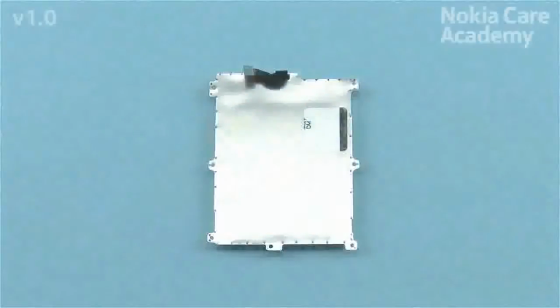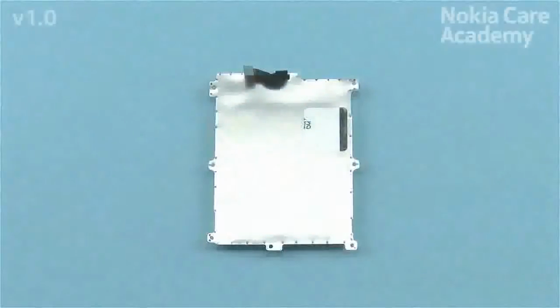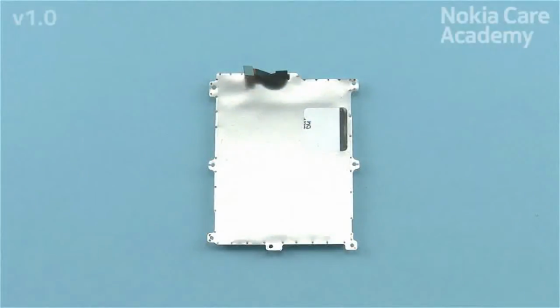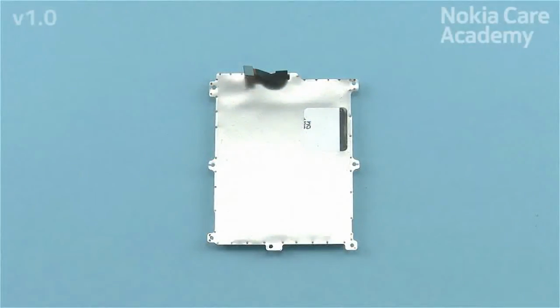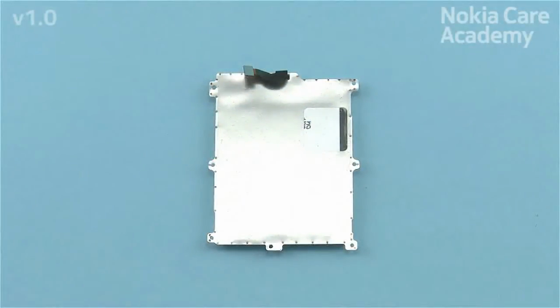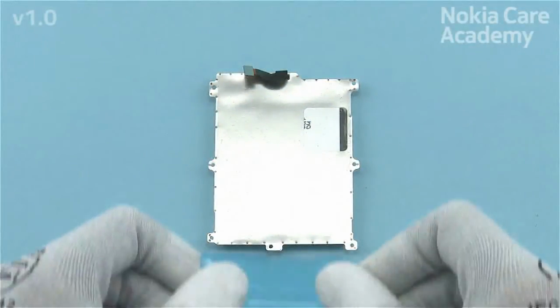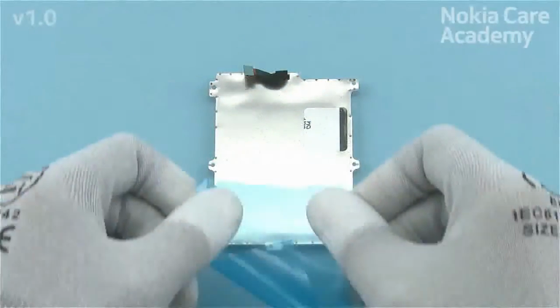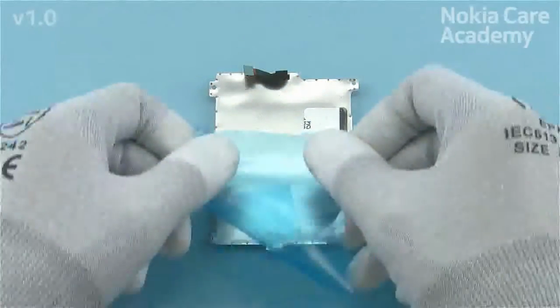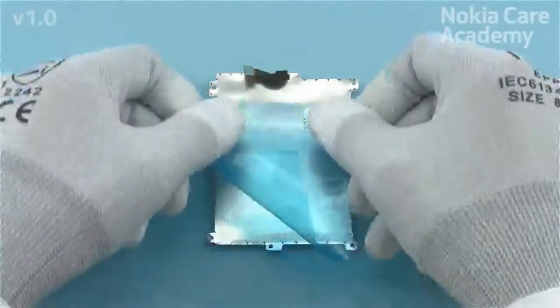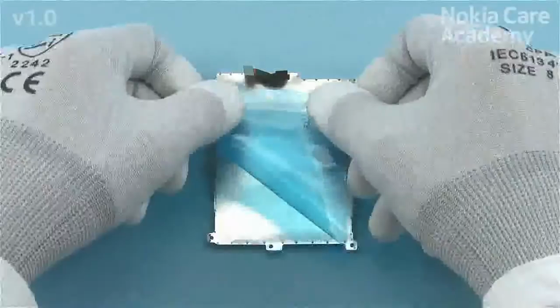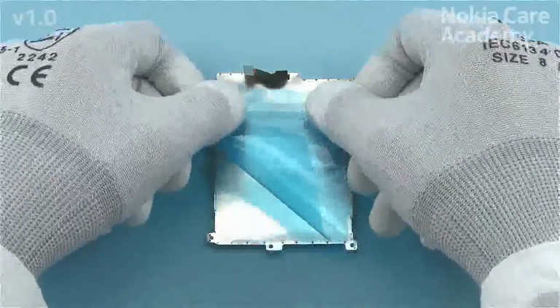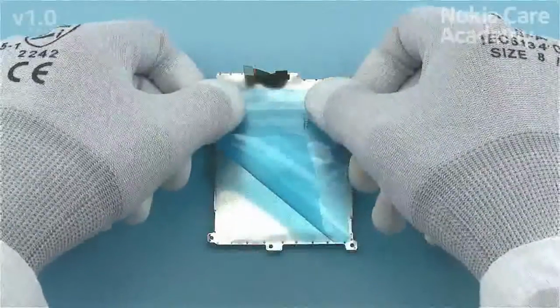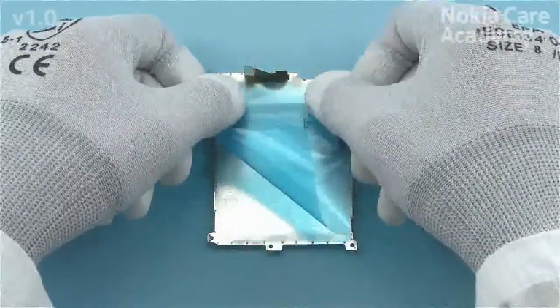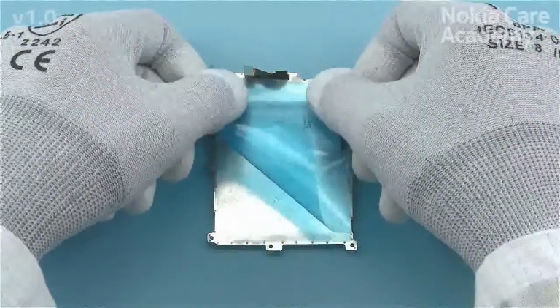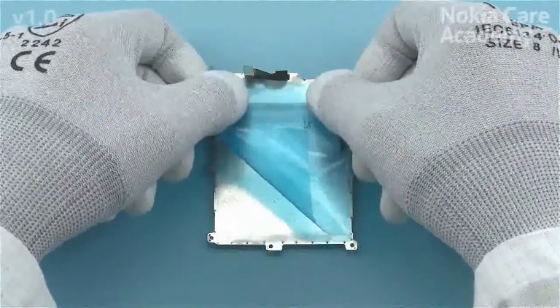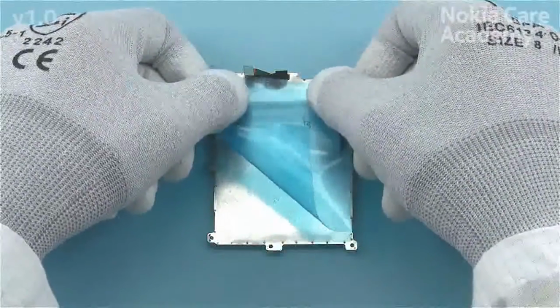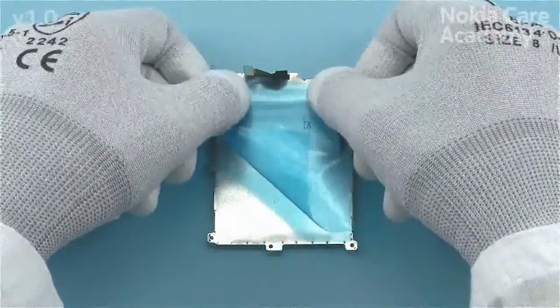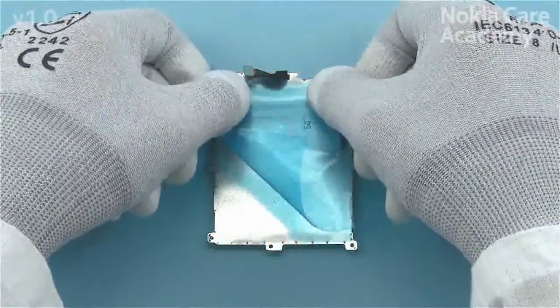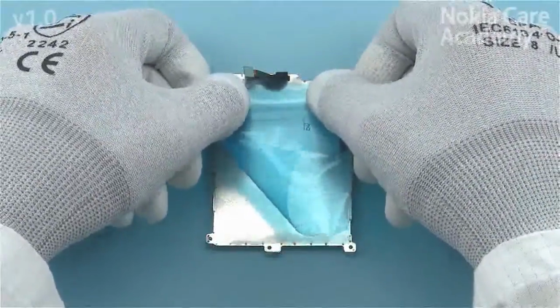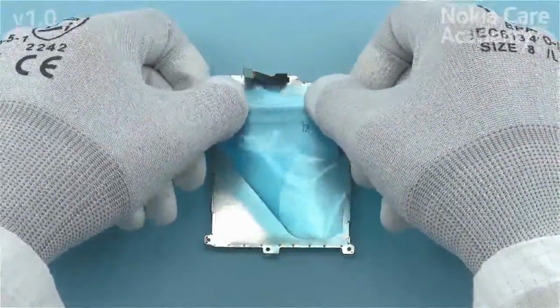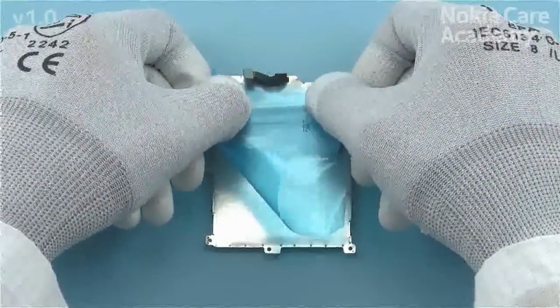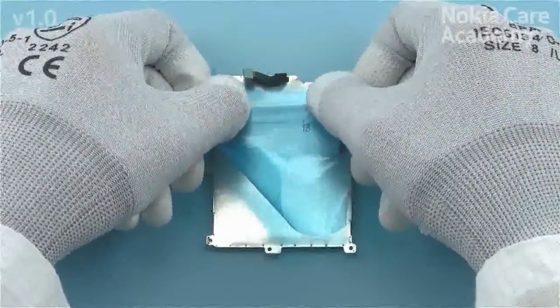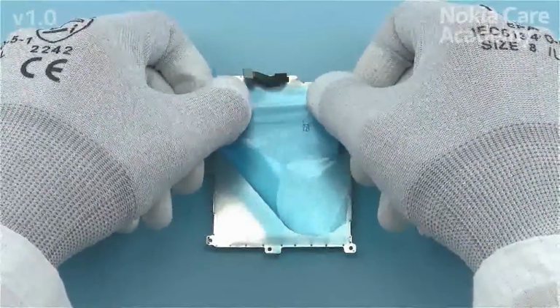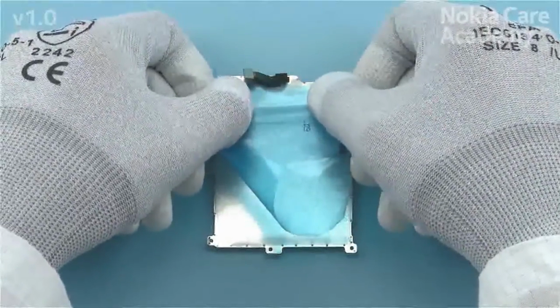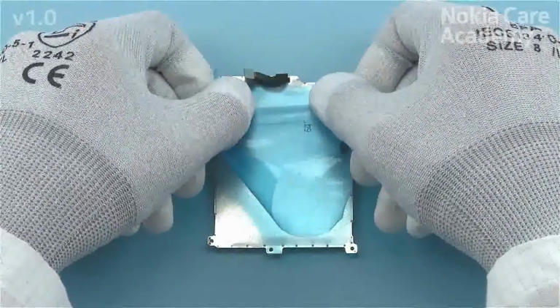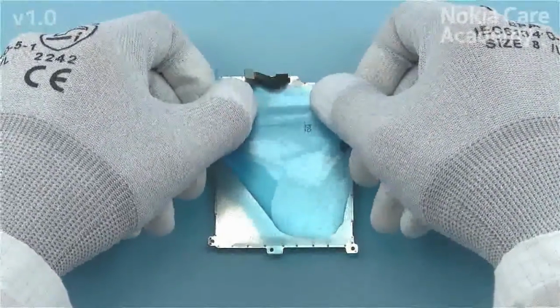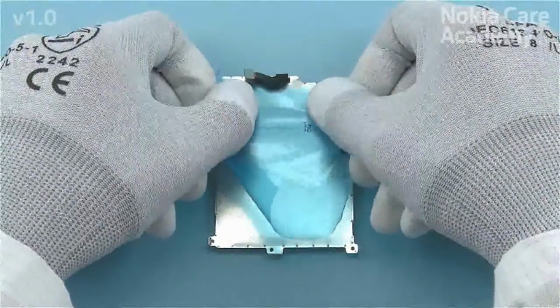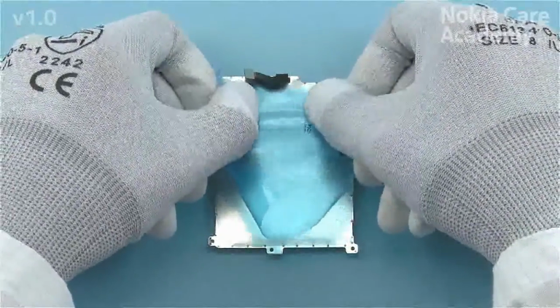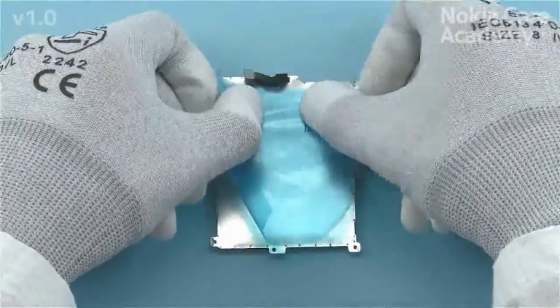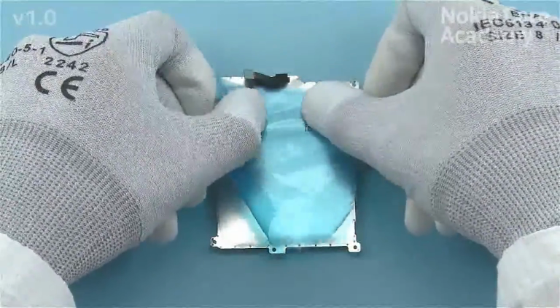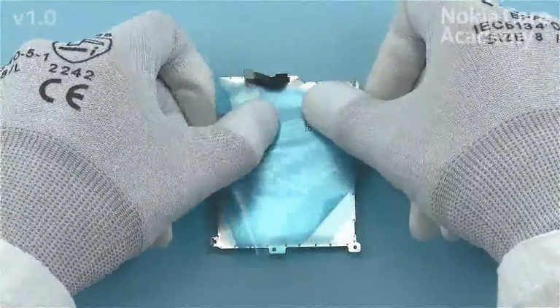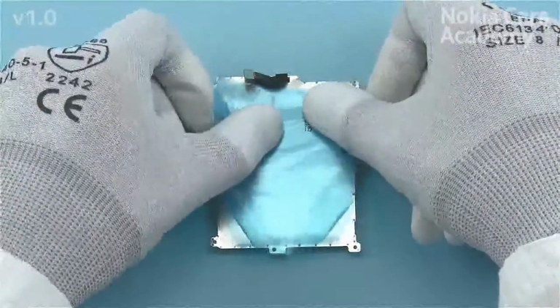After removing the battery, protect the adhesive with protective film to prevent it getting dirty.